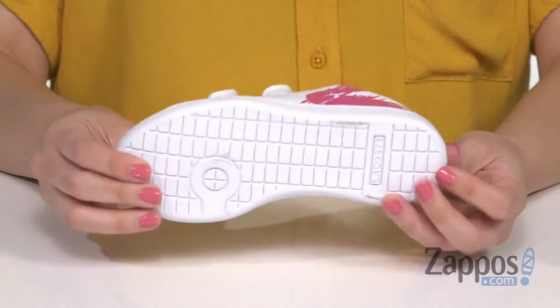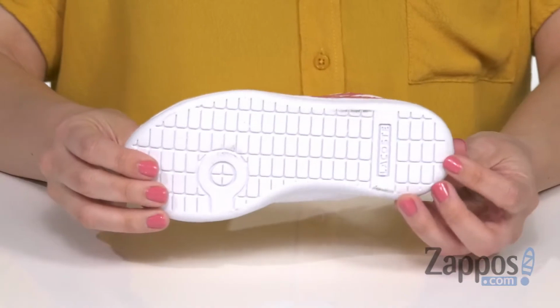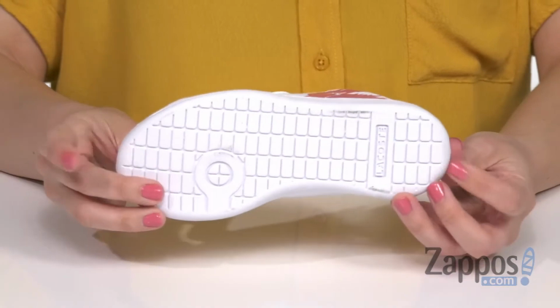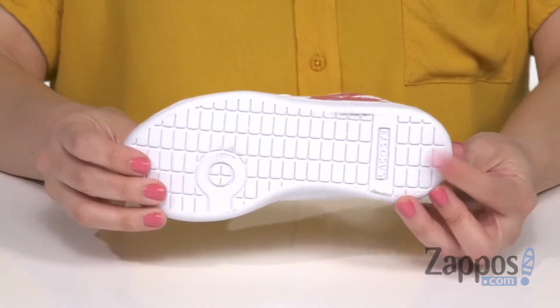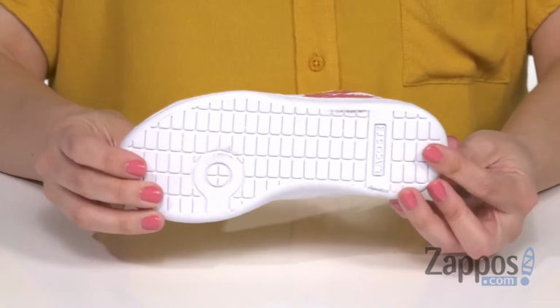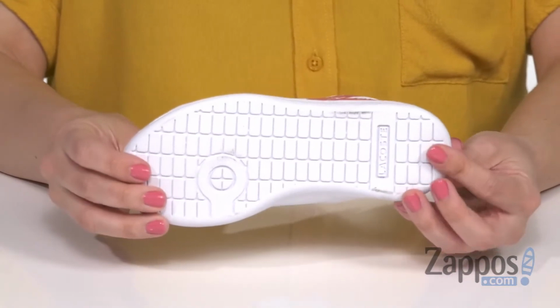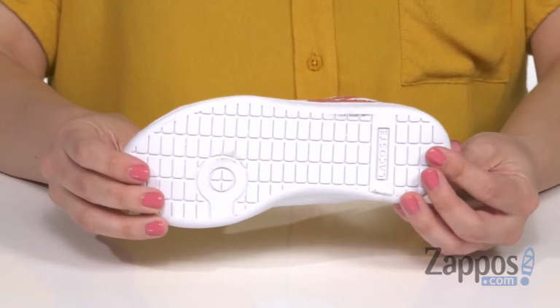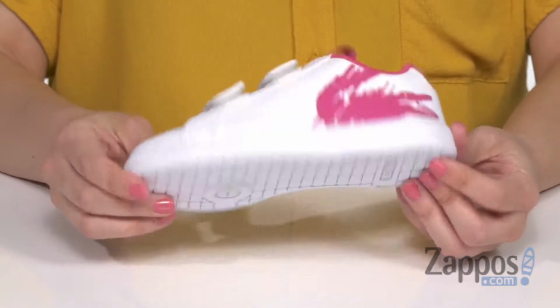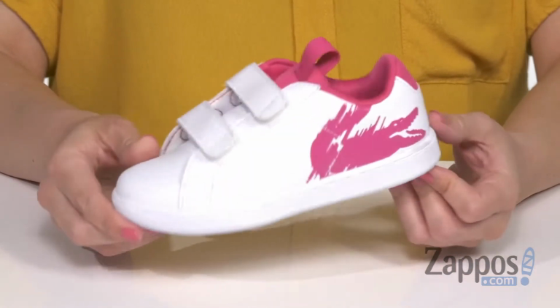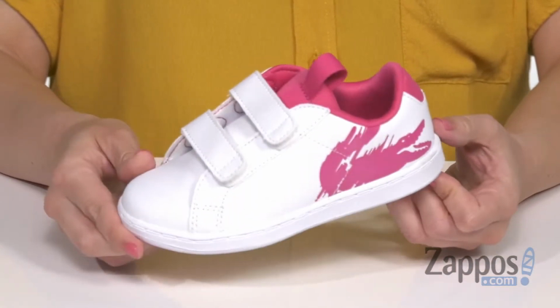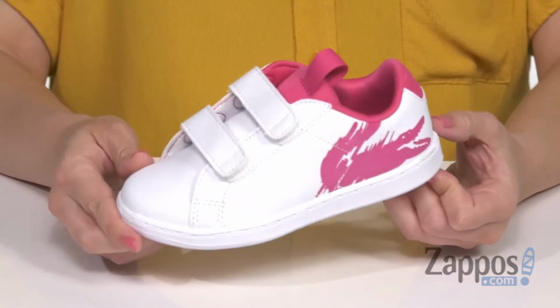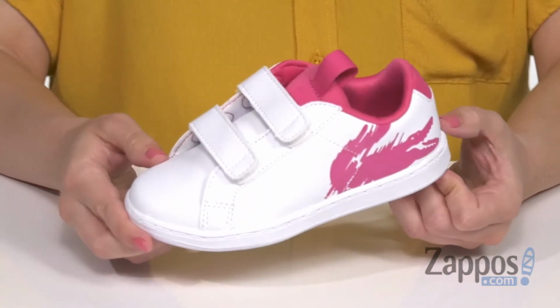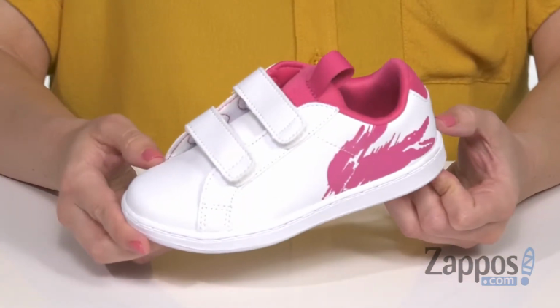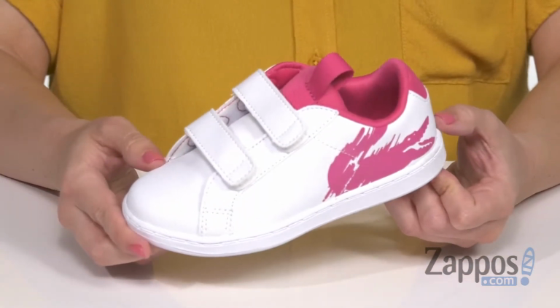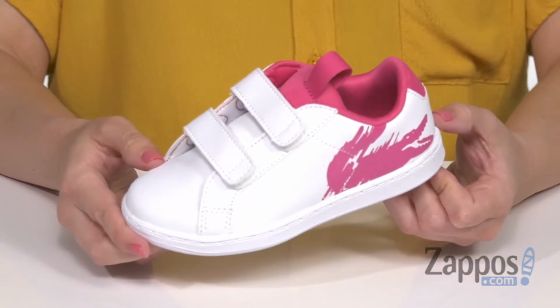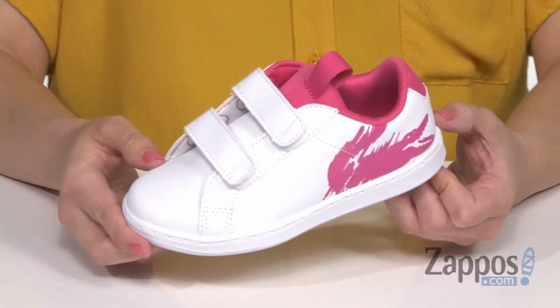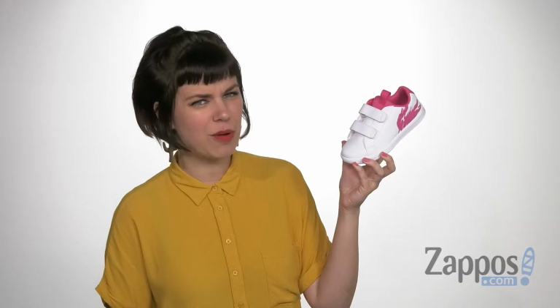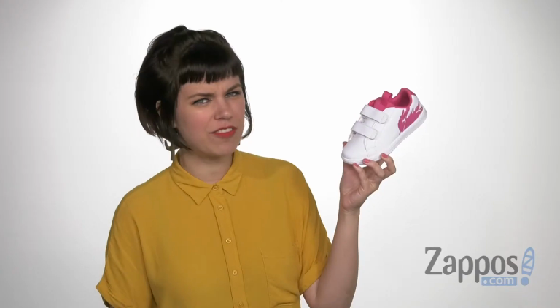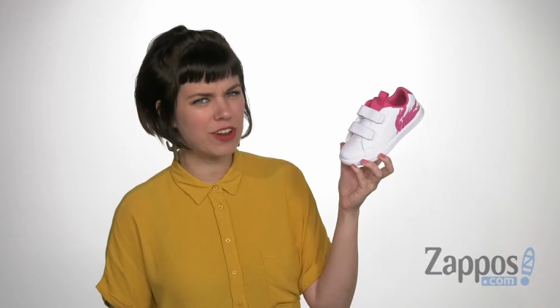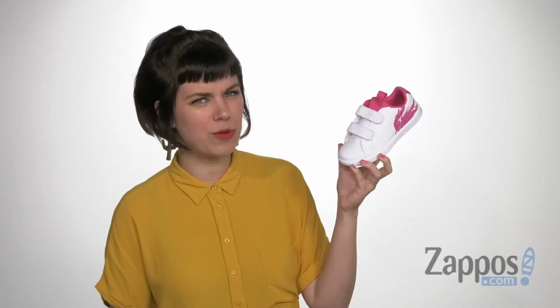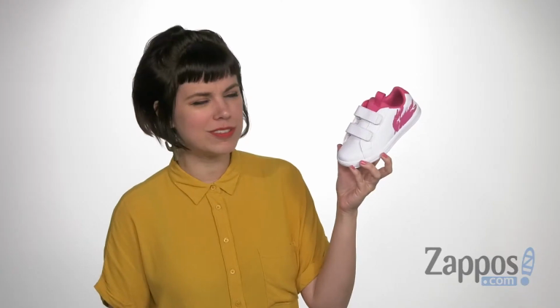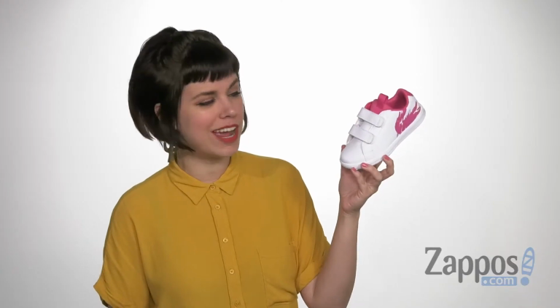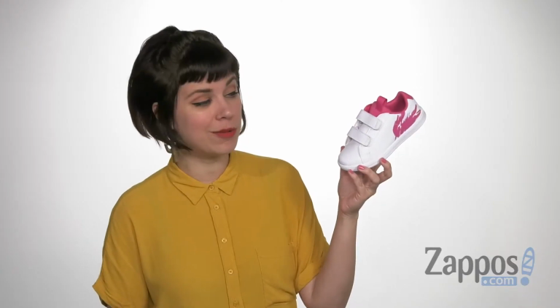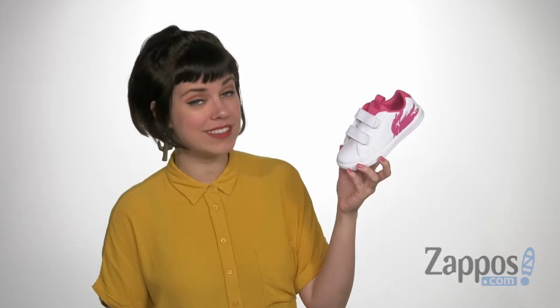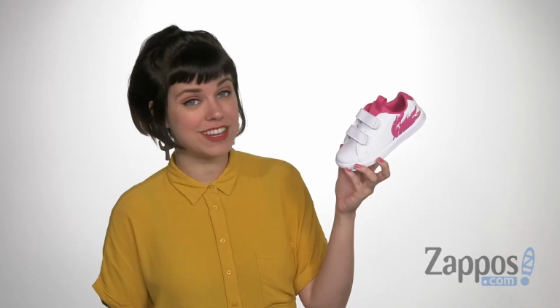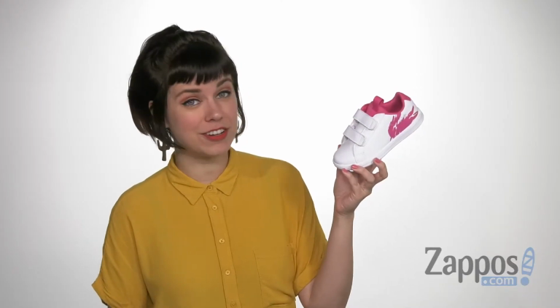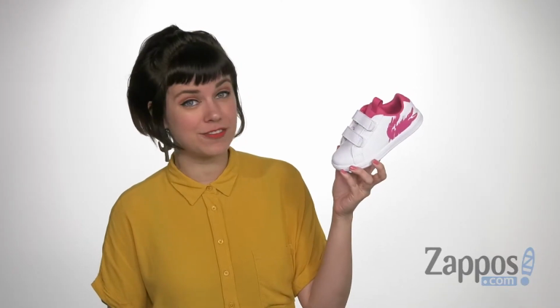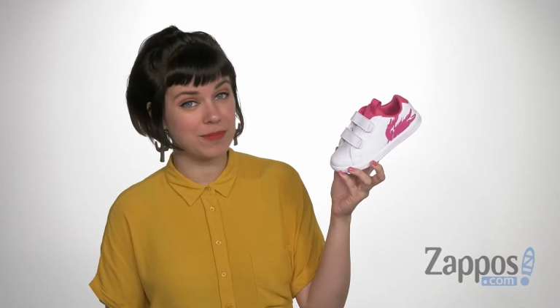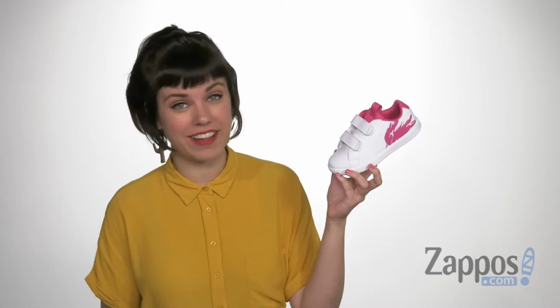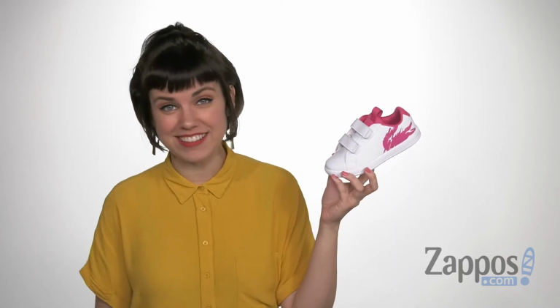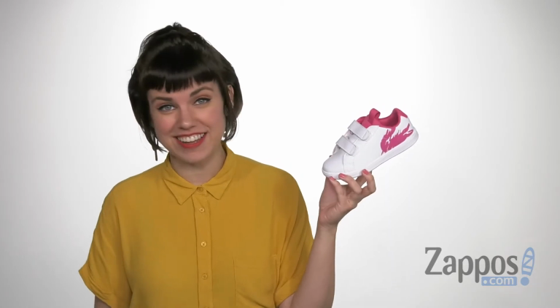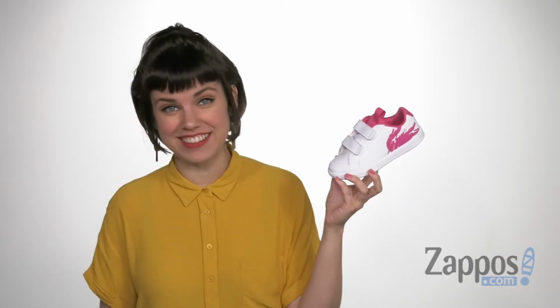It has that slim style midsole, all on top of a non-slip rubber outsole. Show off their cool style with these sneakers from Lacoste Kids.